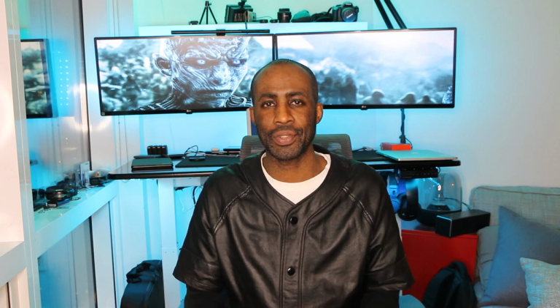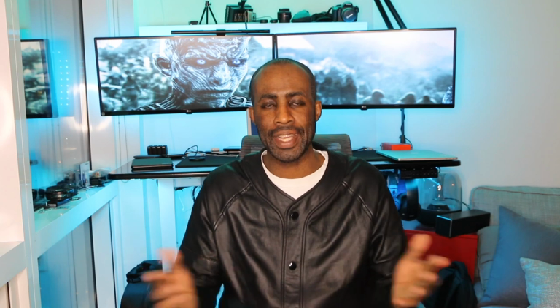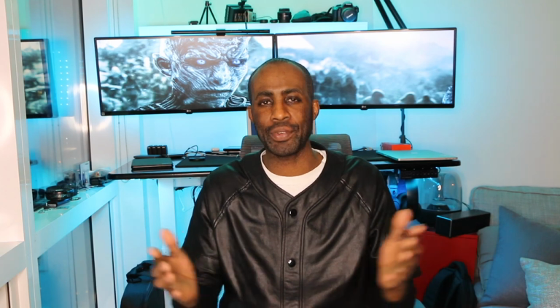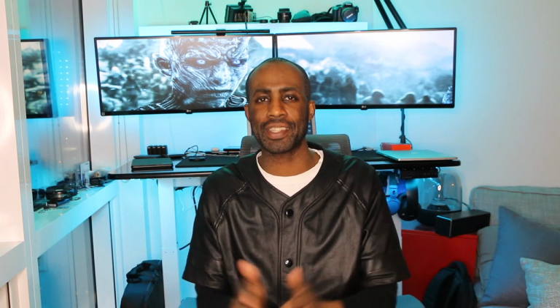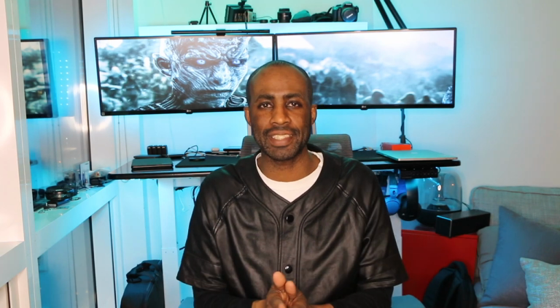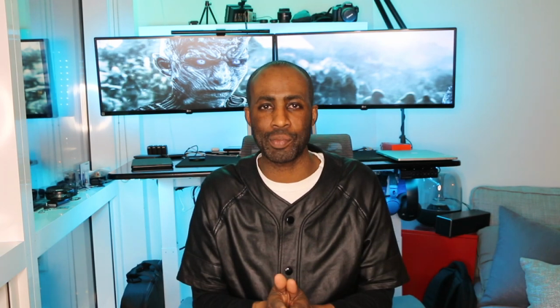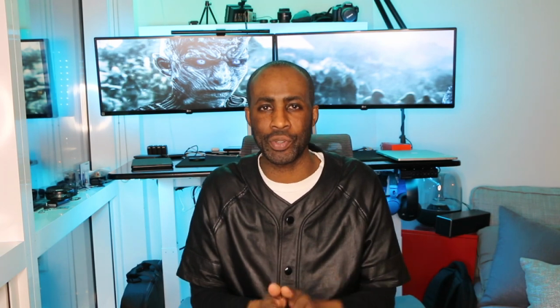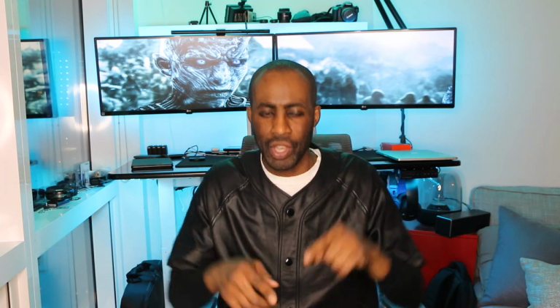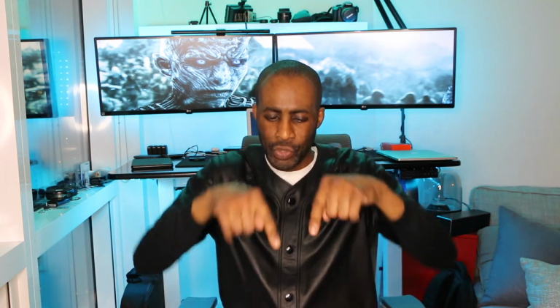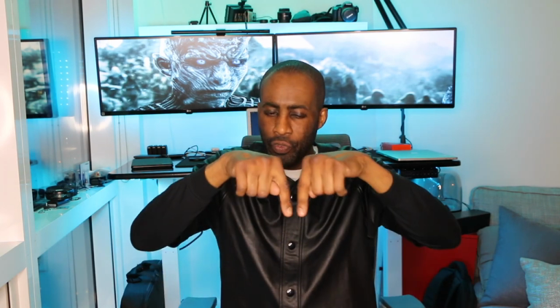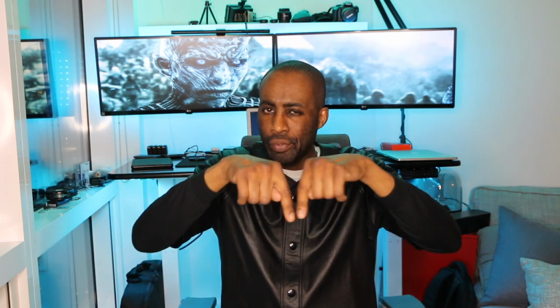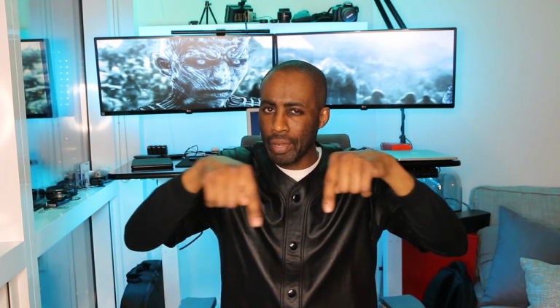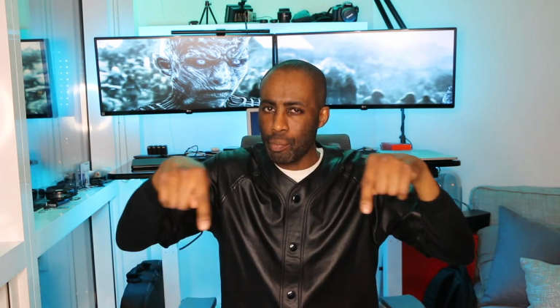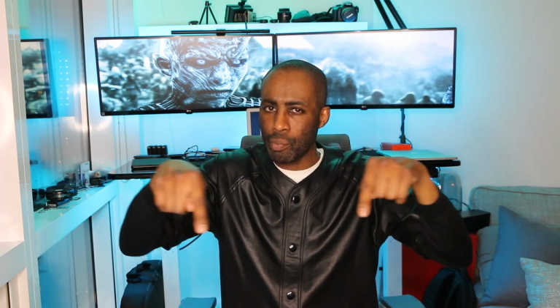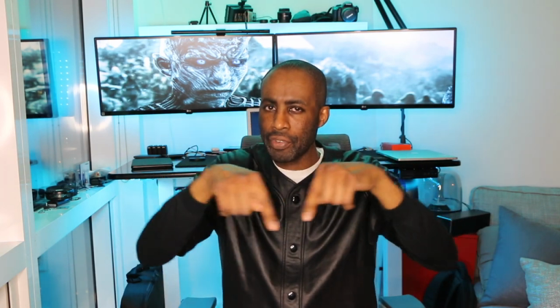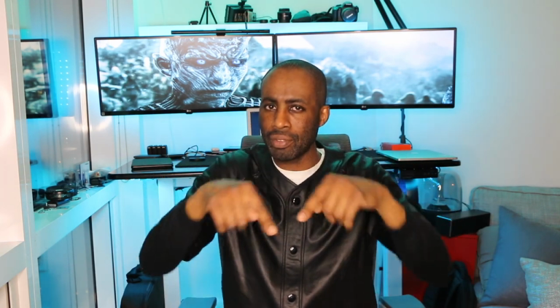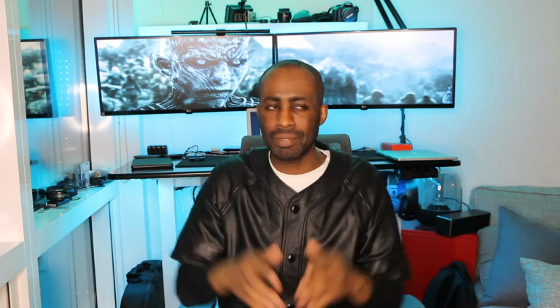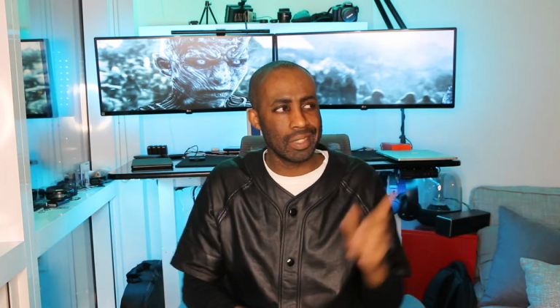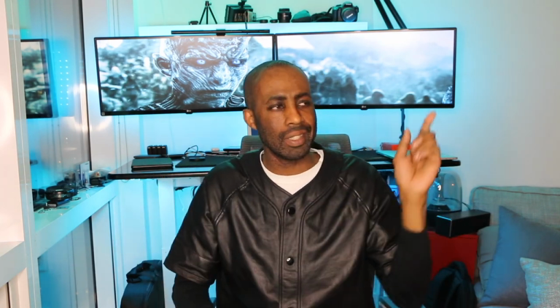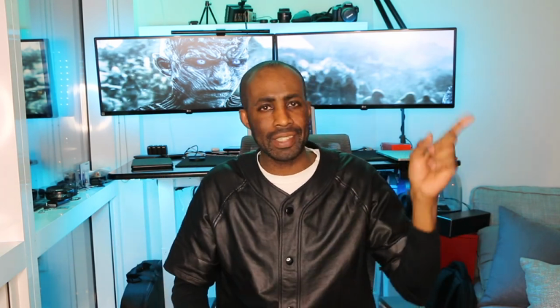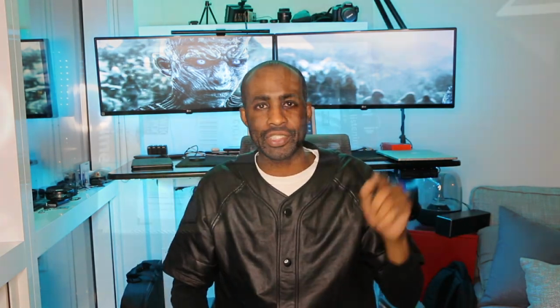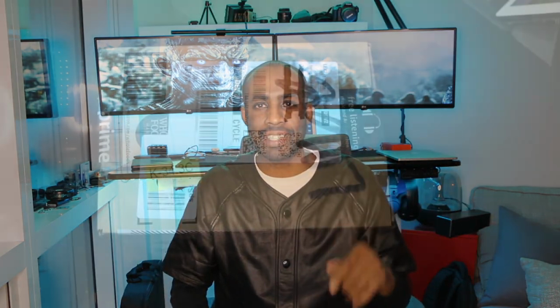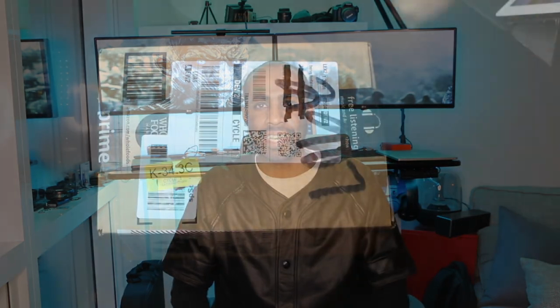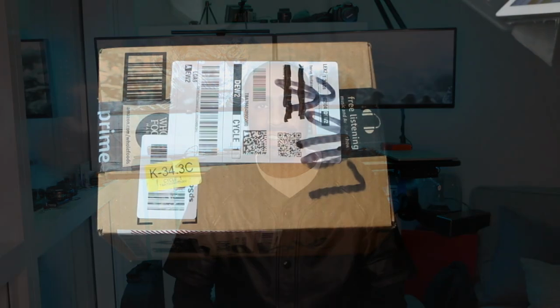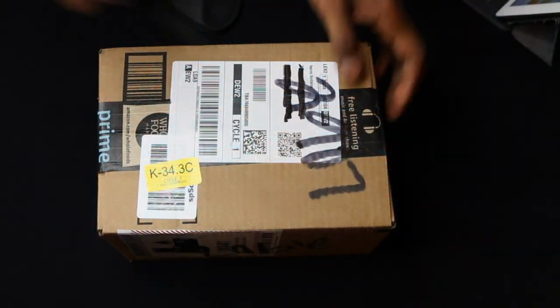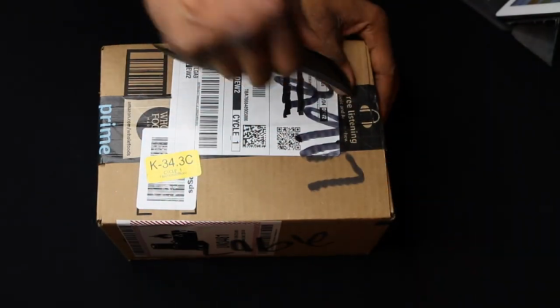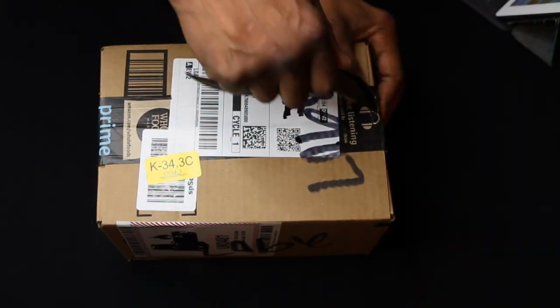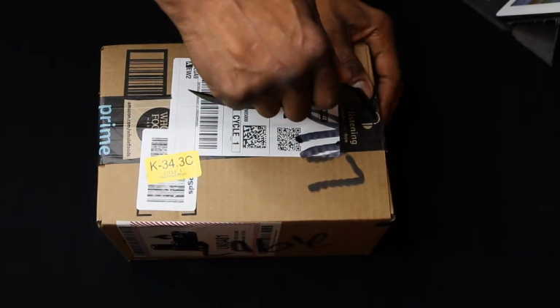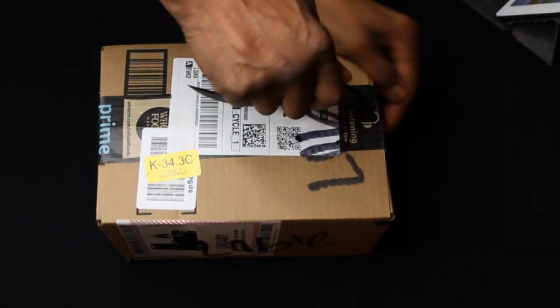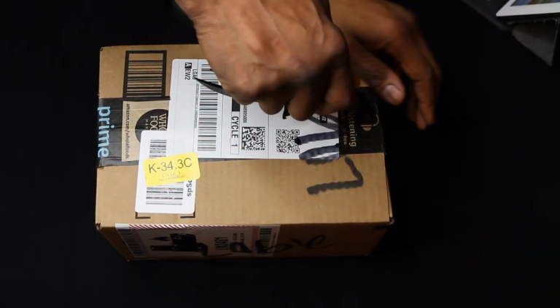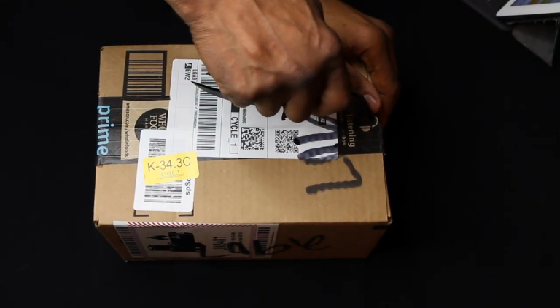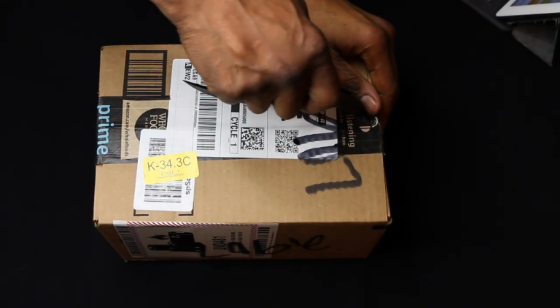Anything we discuss in this episode you'll find right down below. Let's check out the light — let the unboxing begin.